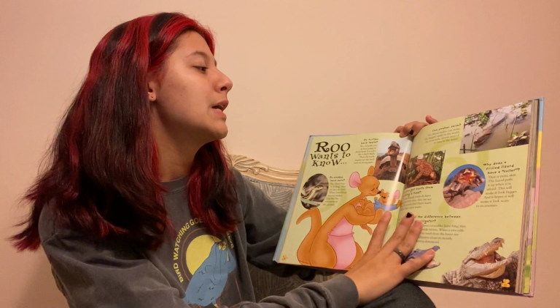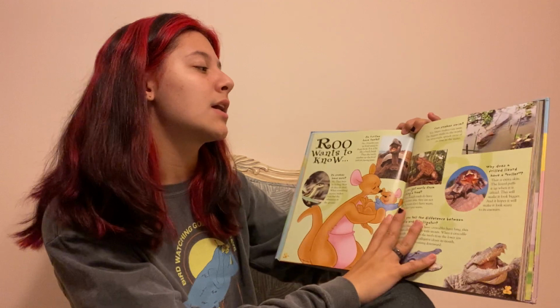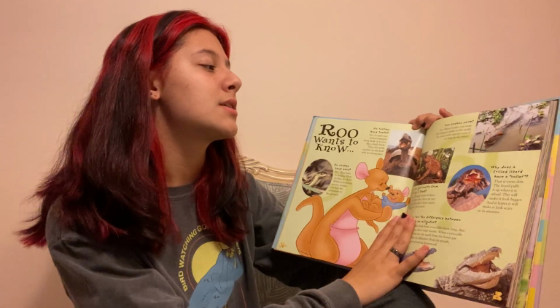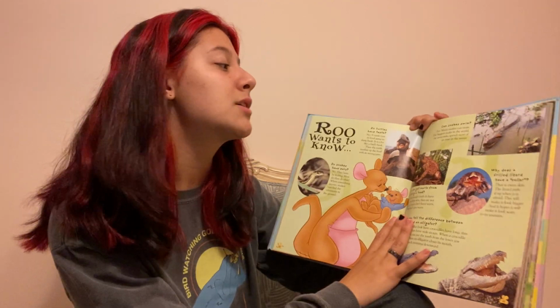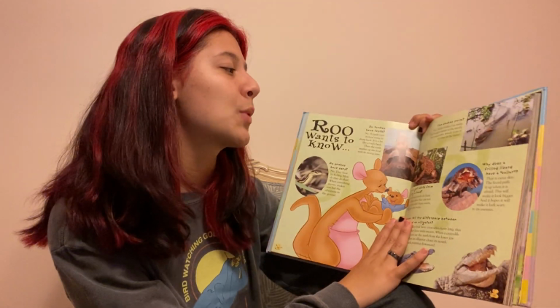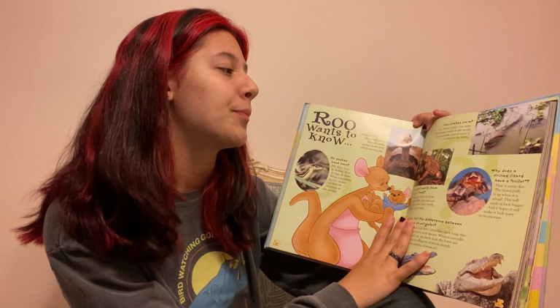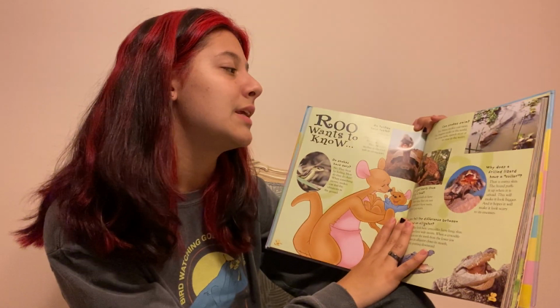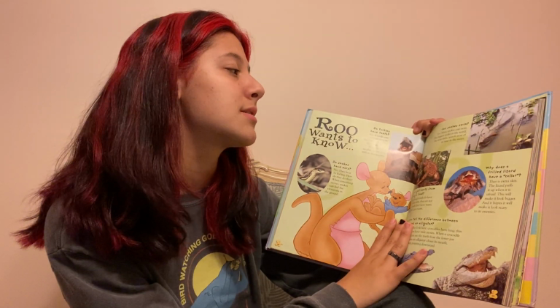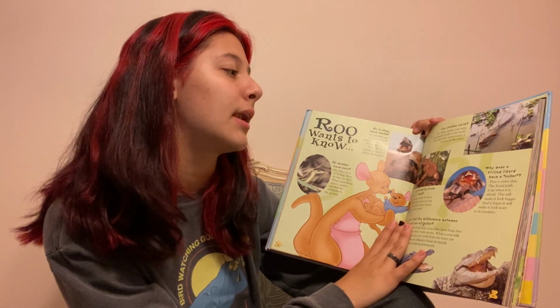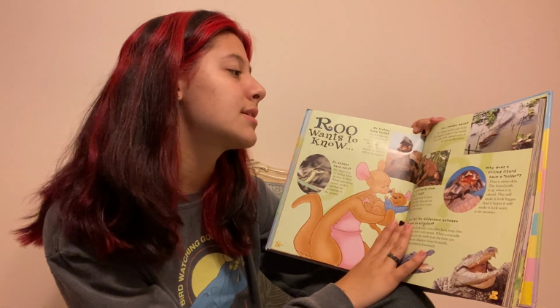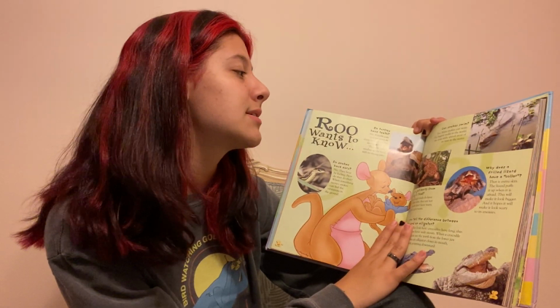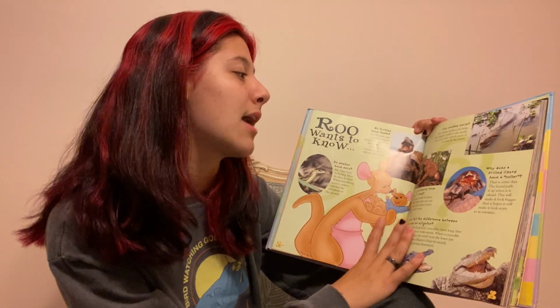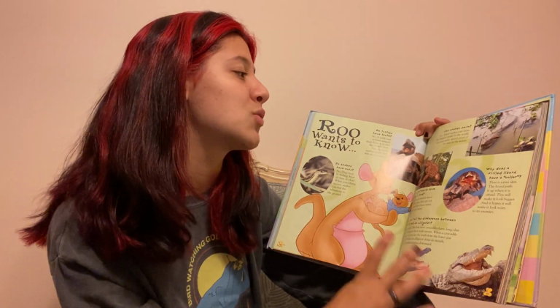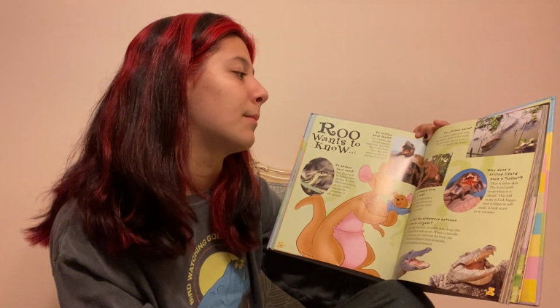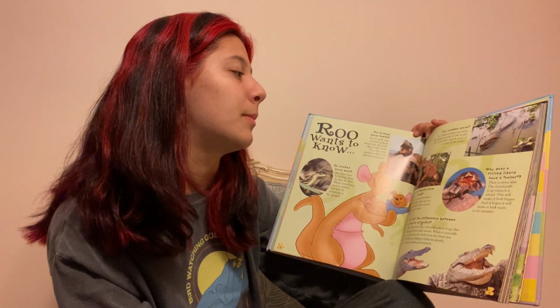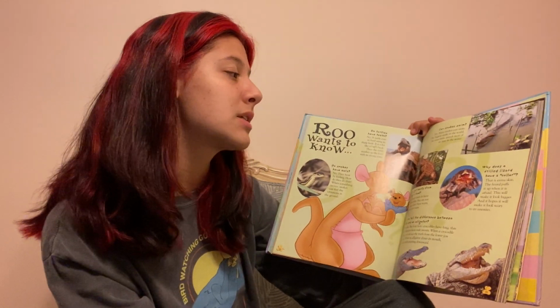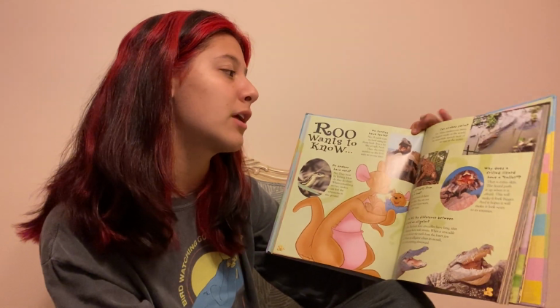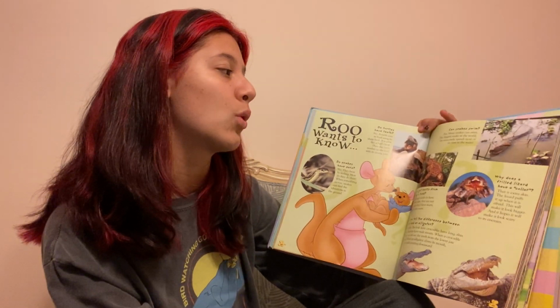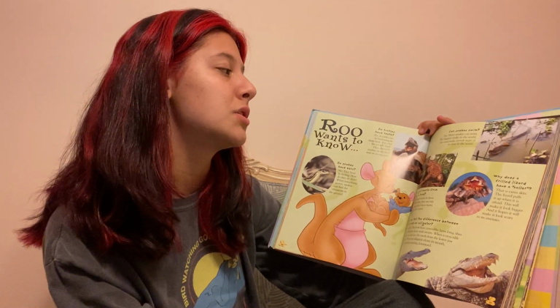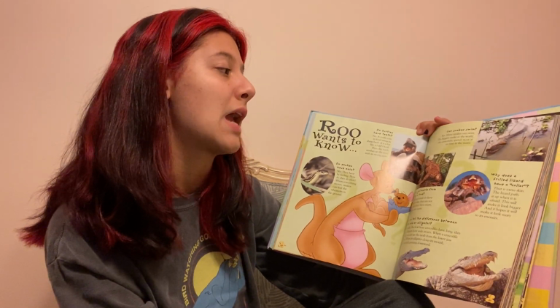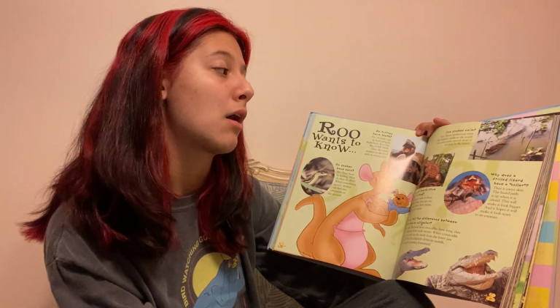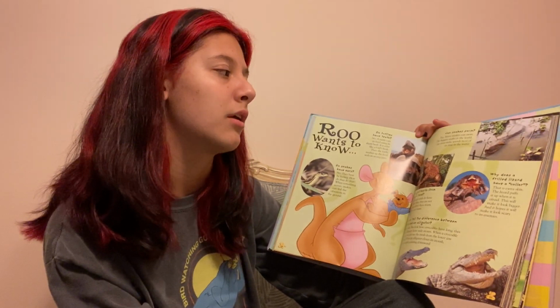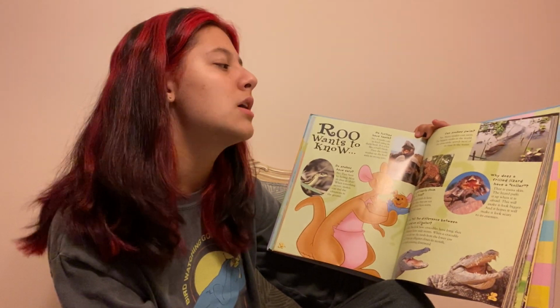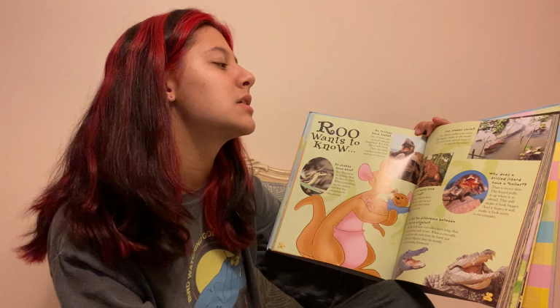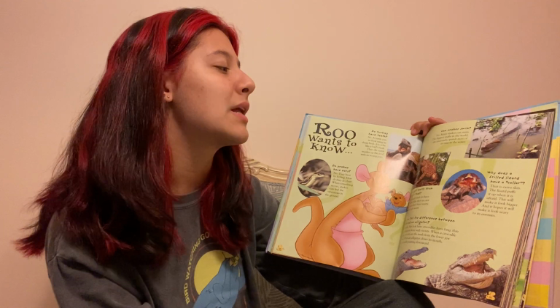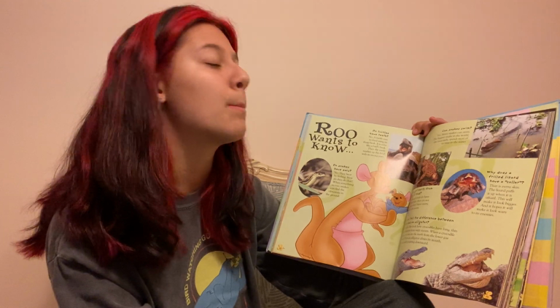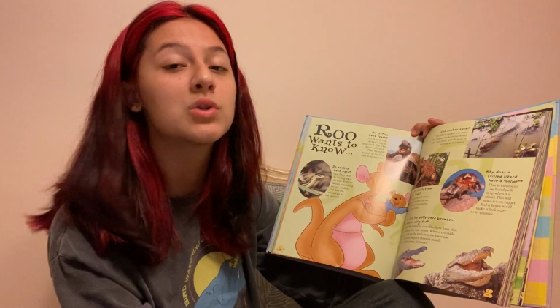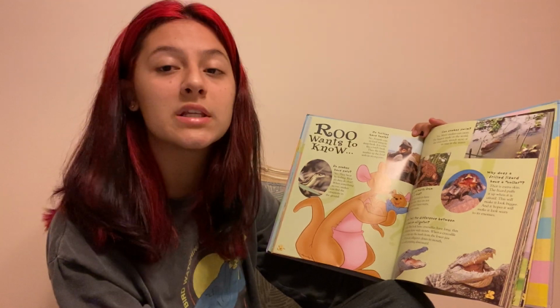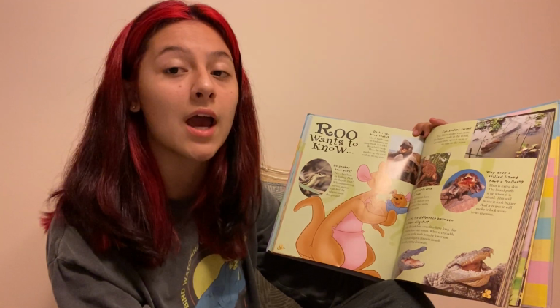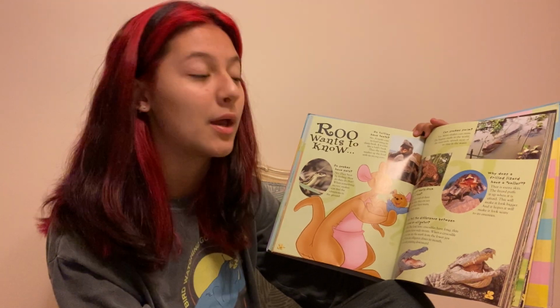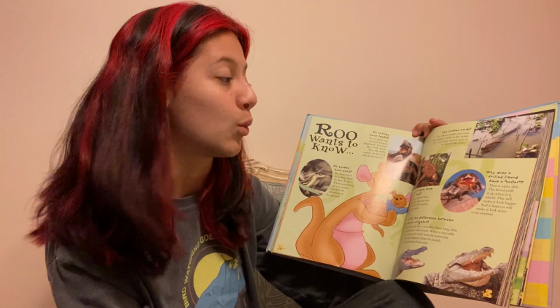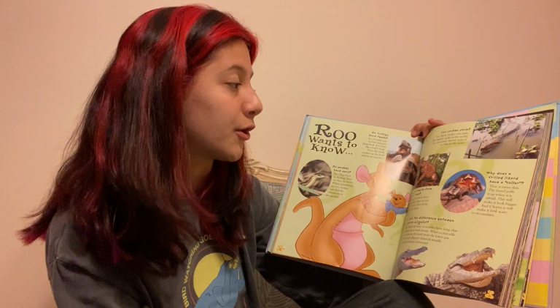Can snakes swim? Yes, many snakes can swim. The biggest snake in the world, the anaconda, spends most of its time in the water.